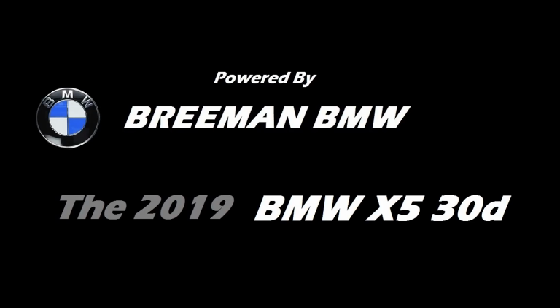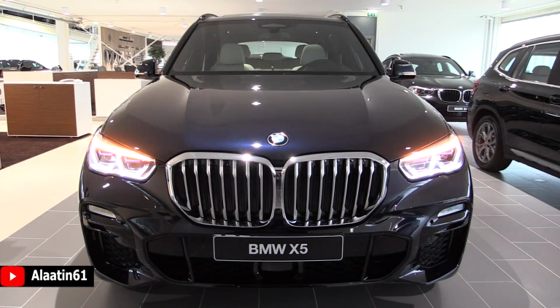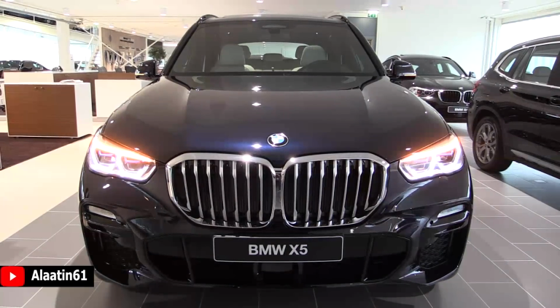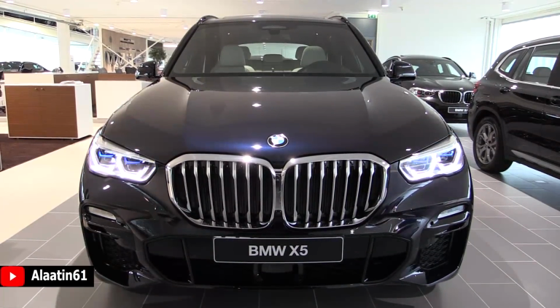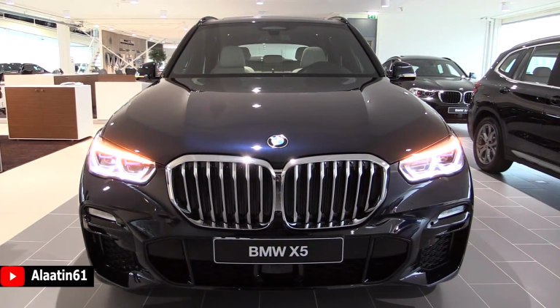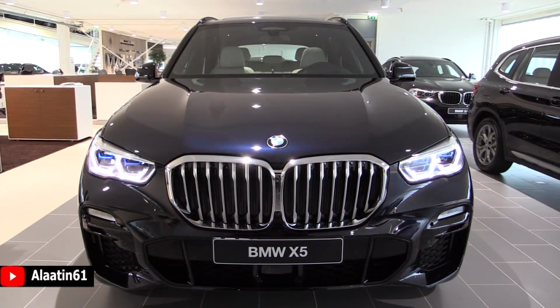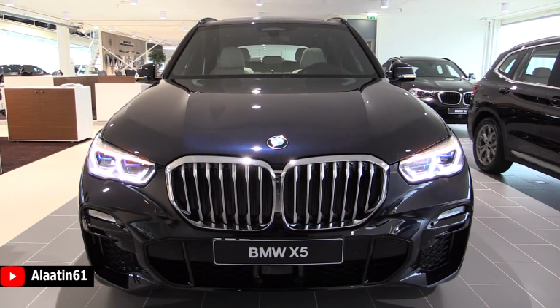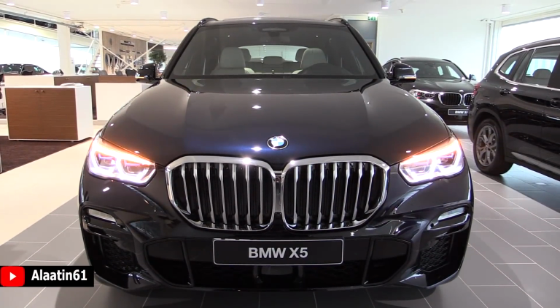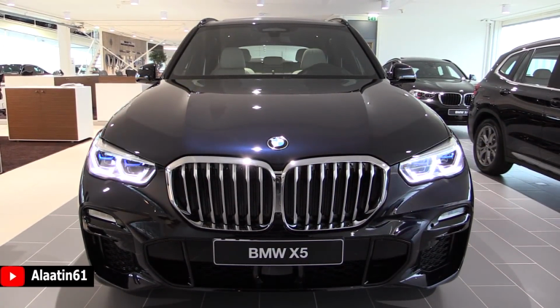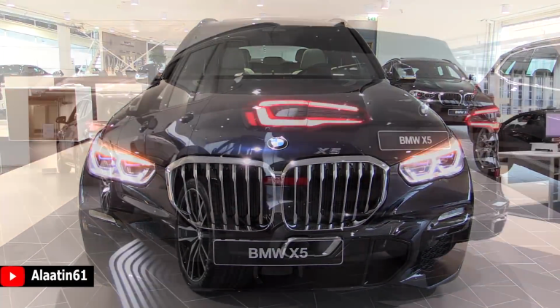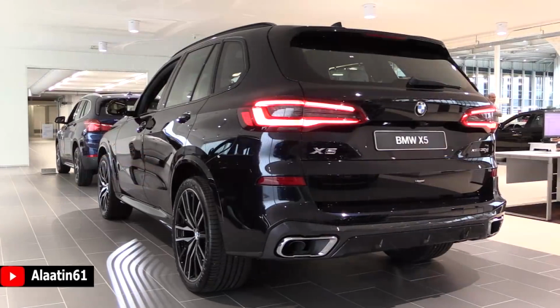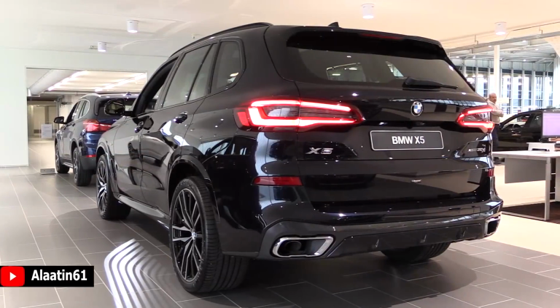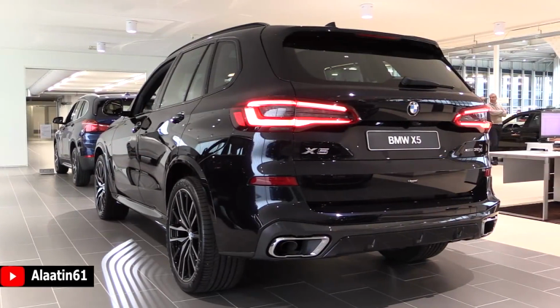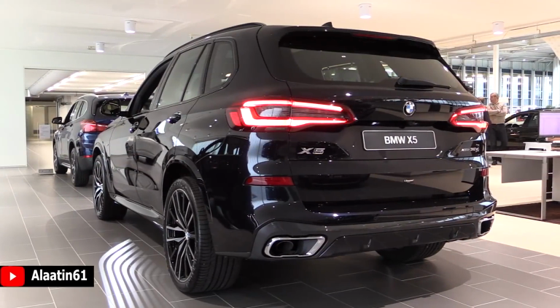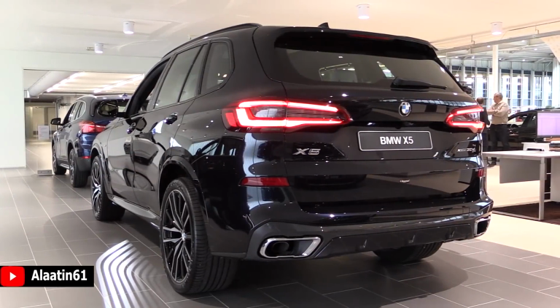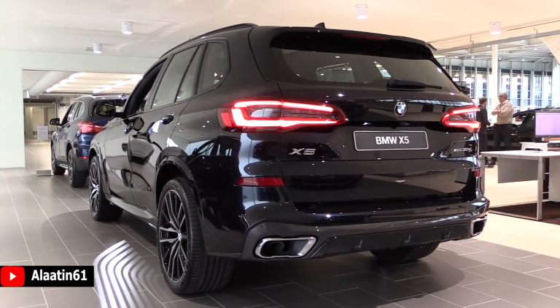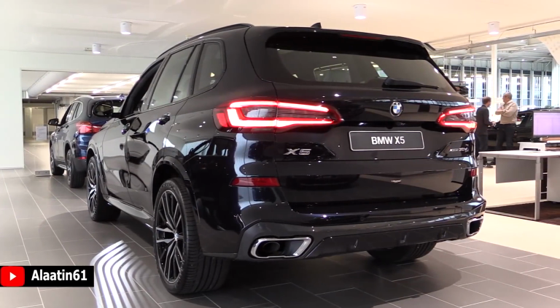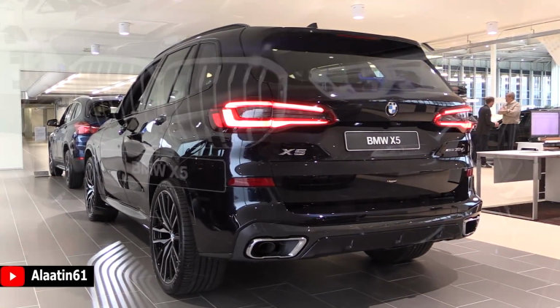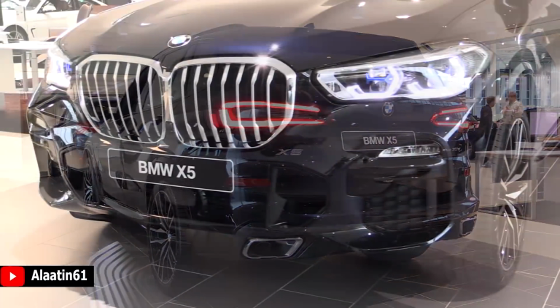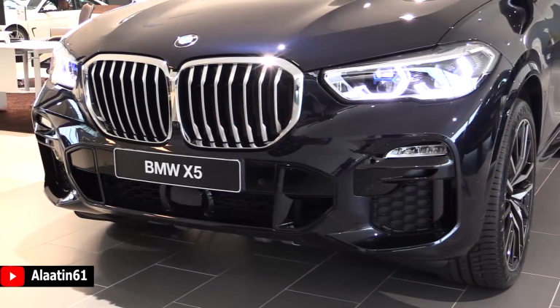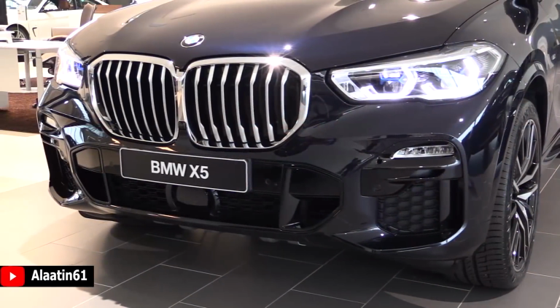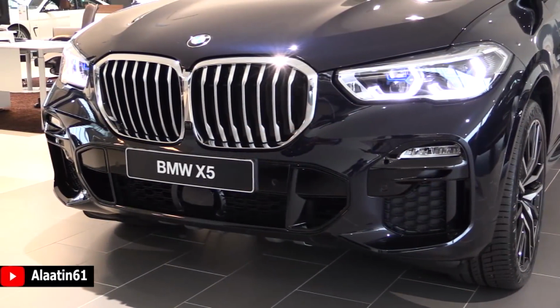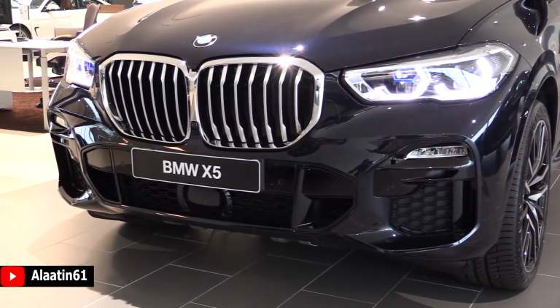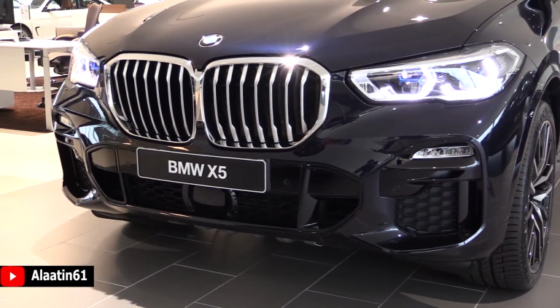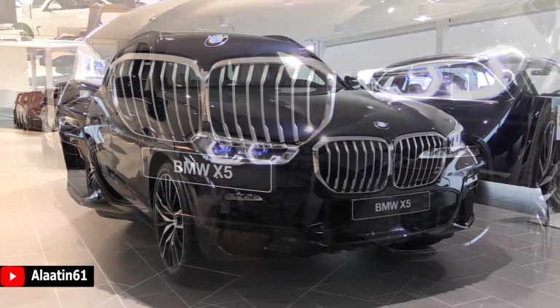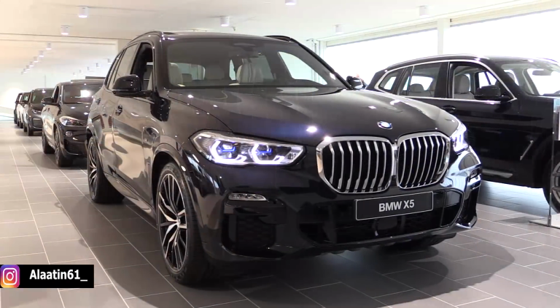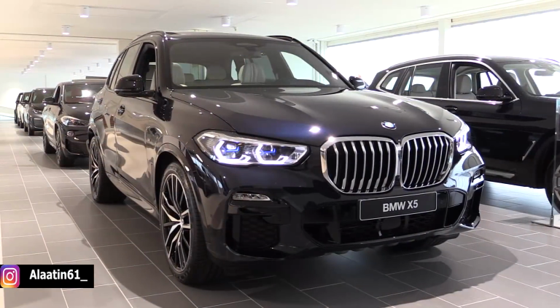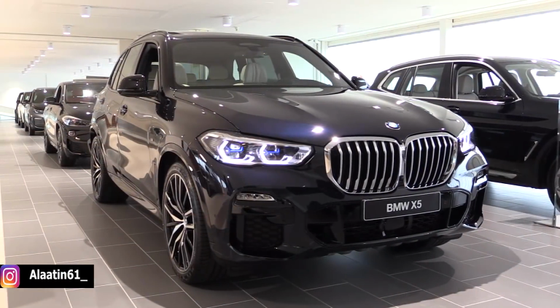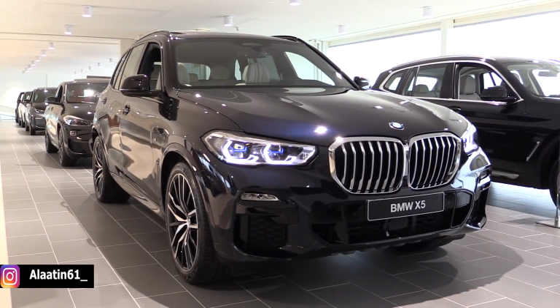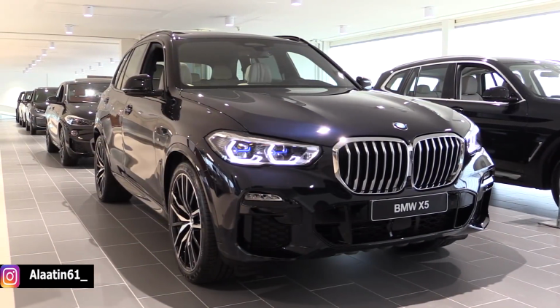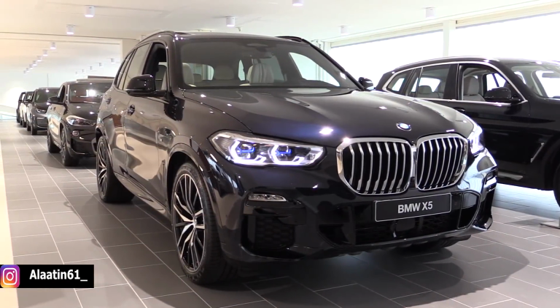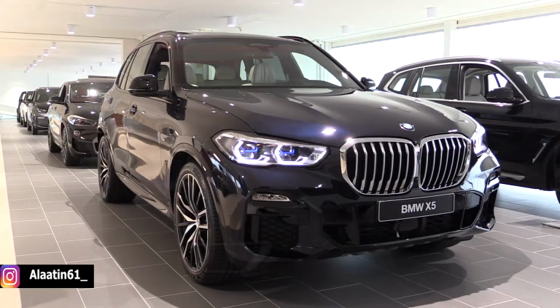Hey everyone, welcome to Ala 1061. Today I'm sitting in this beautiful BMW X5. The code name is the G05.